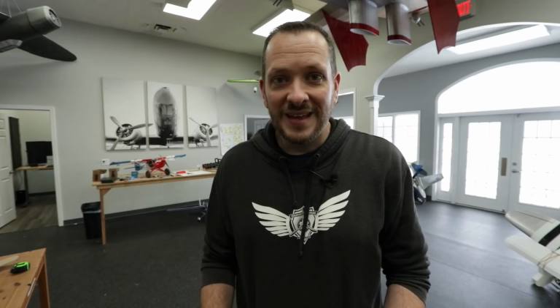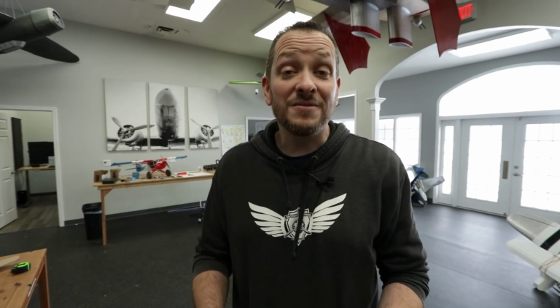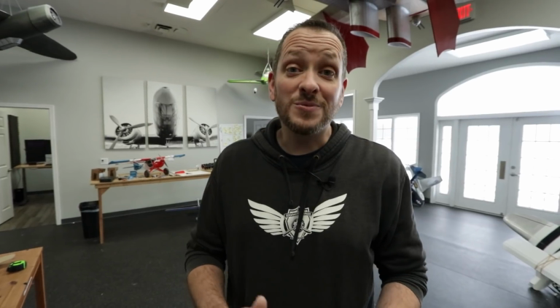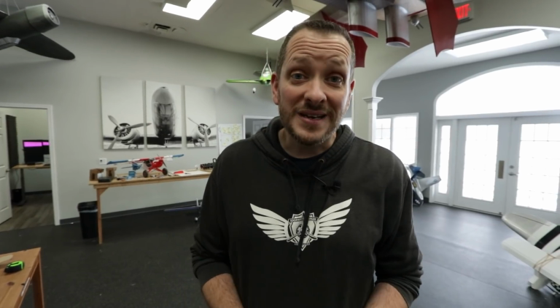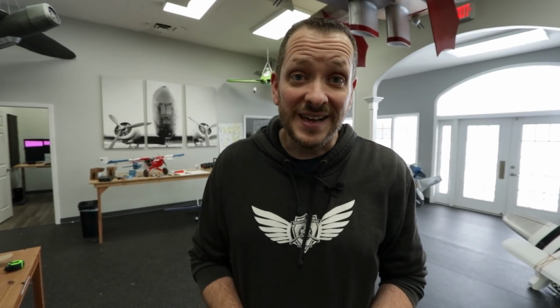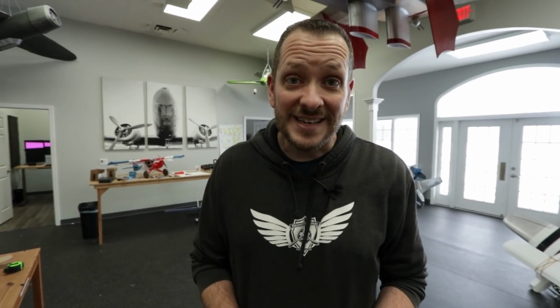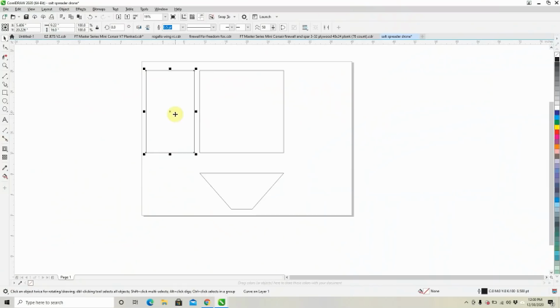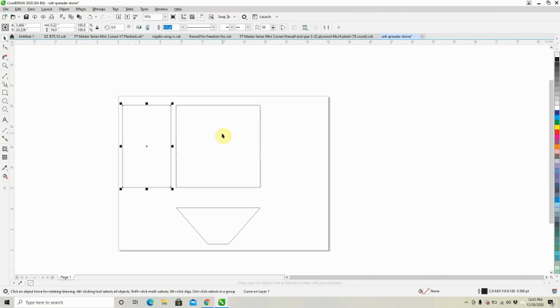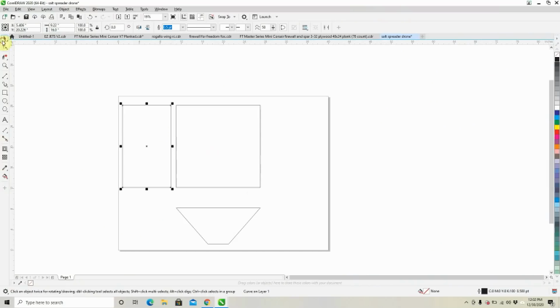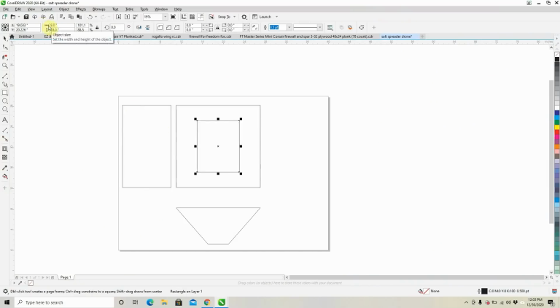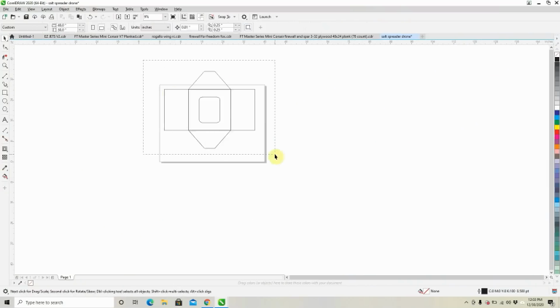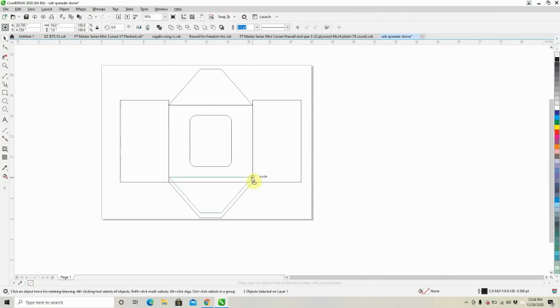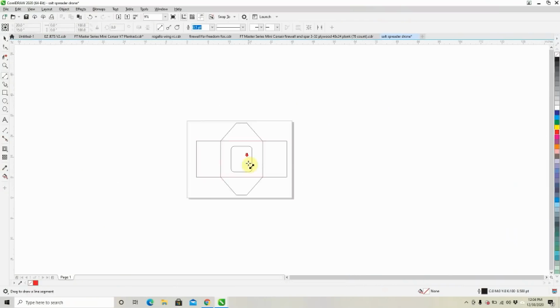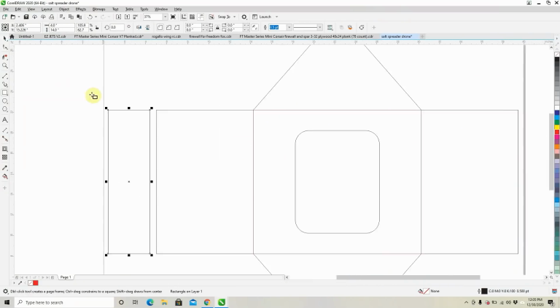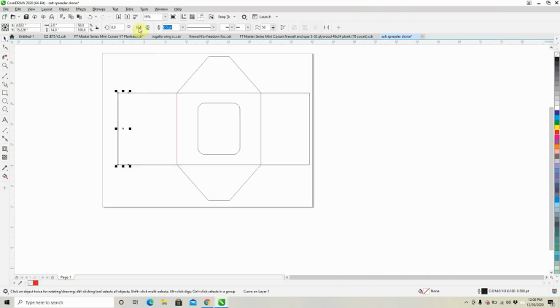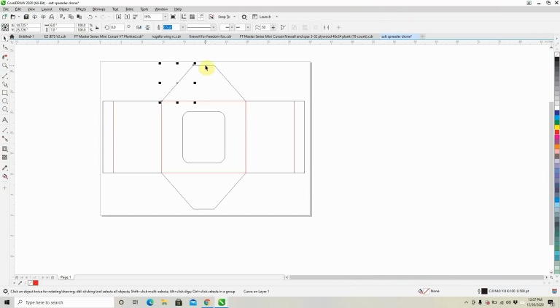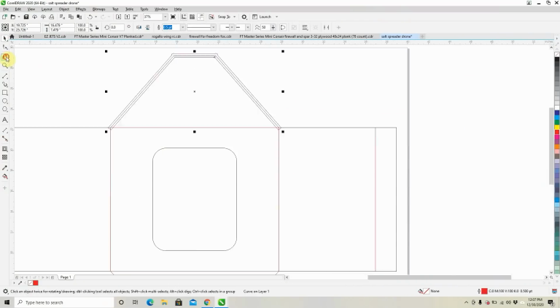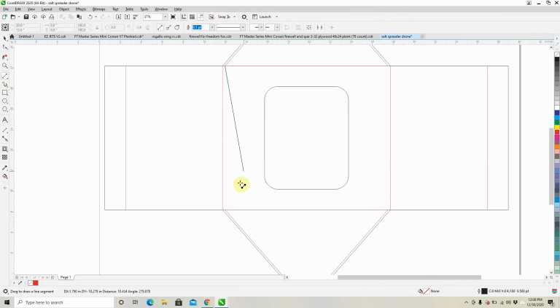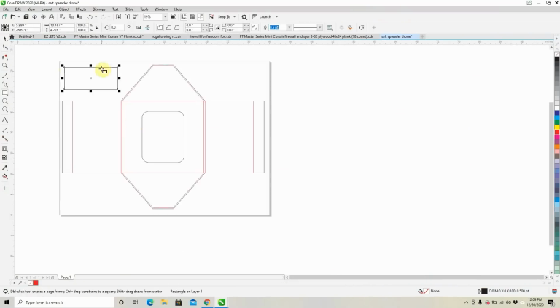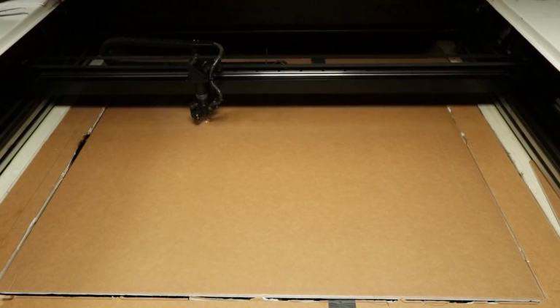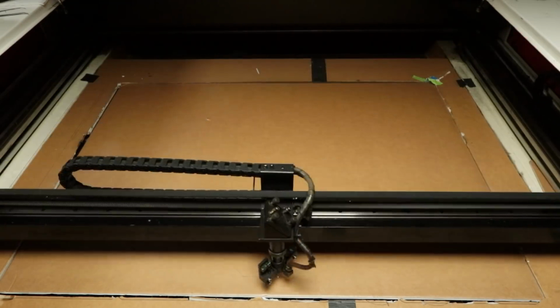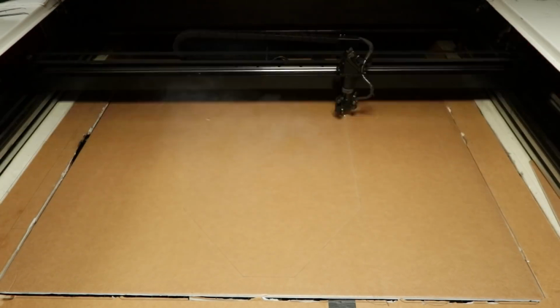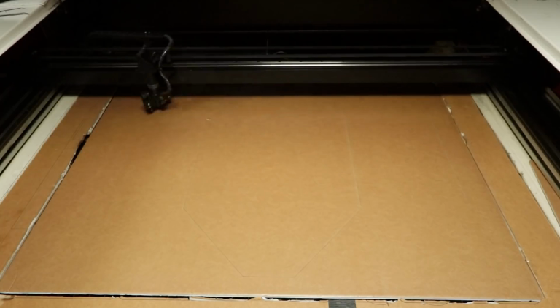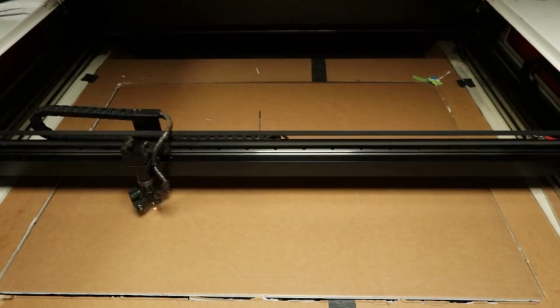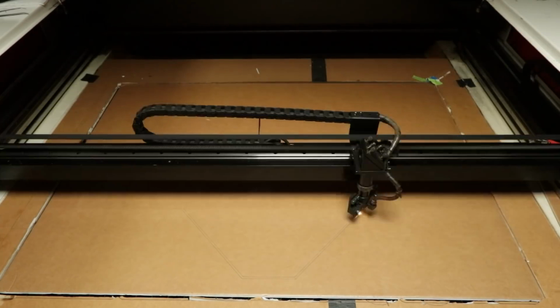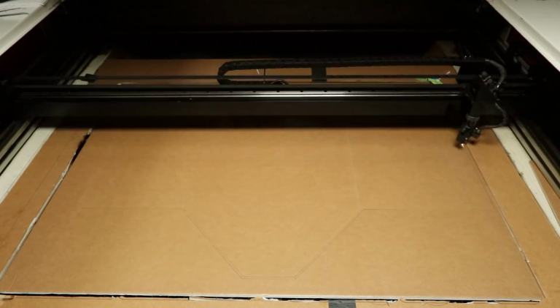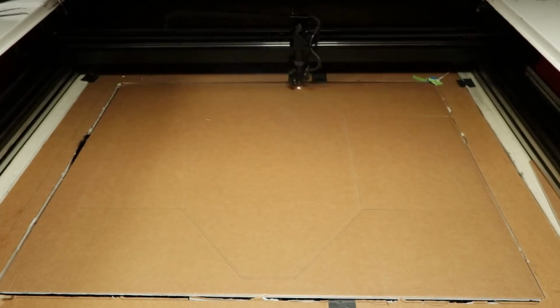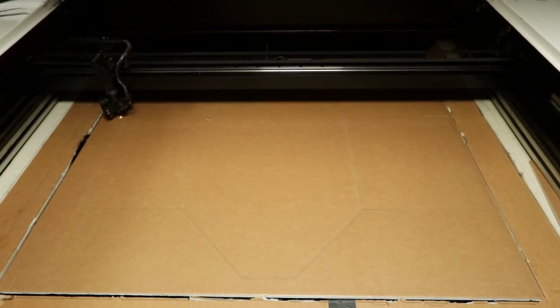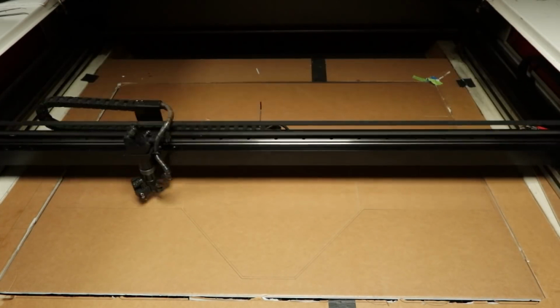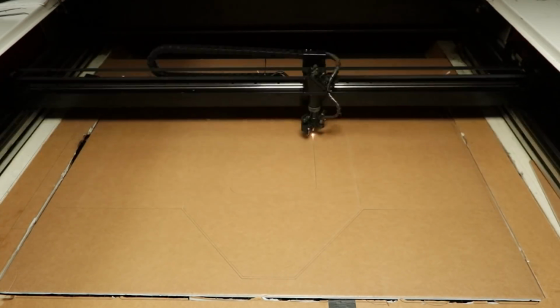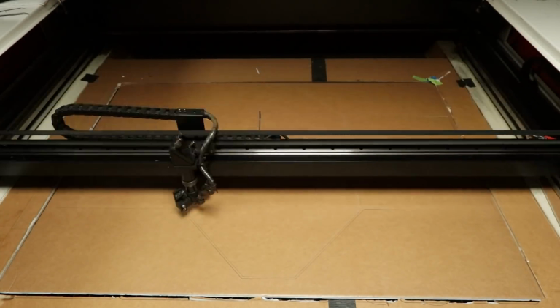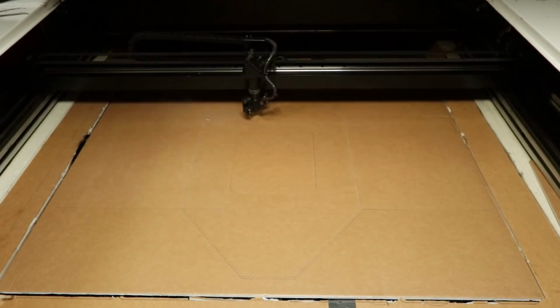Hey friends, welcome to Flight Test. Today we're gonna be building a salt-spread multi-rotor. First thing we're gonna be doing is designing a hopper so we can figure out how we're gonna spread the salt.